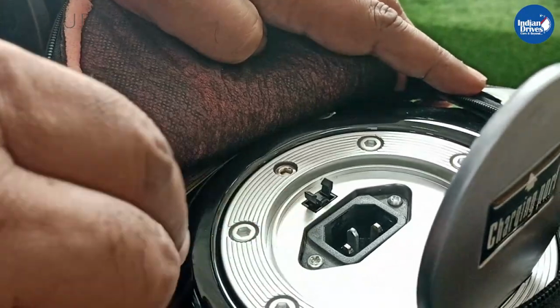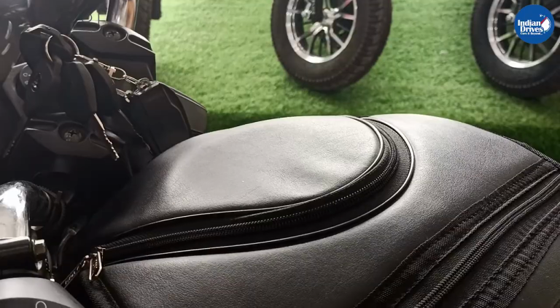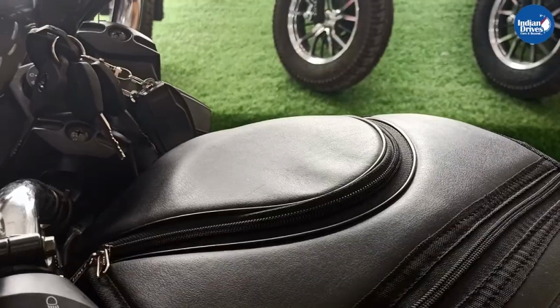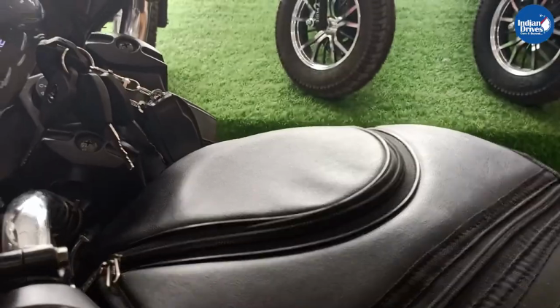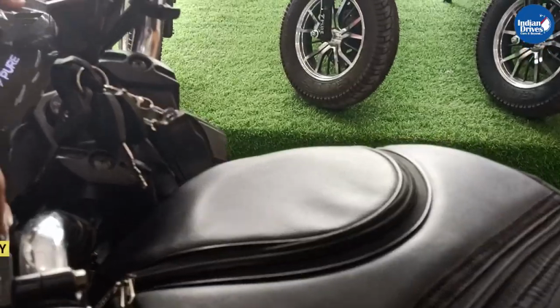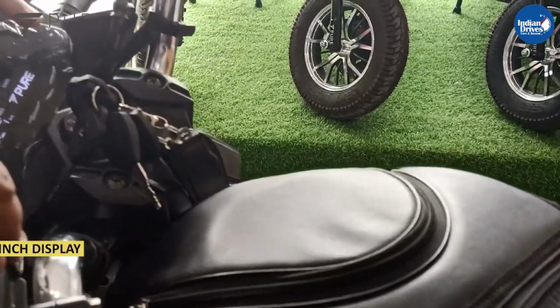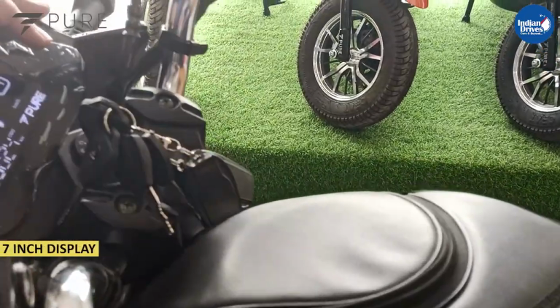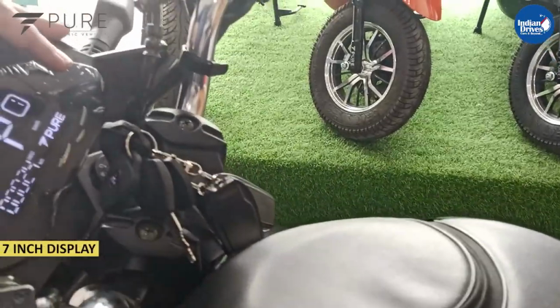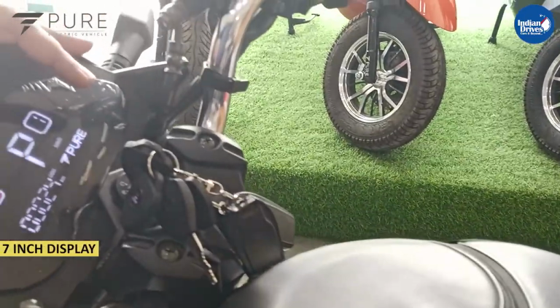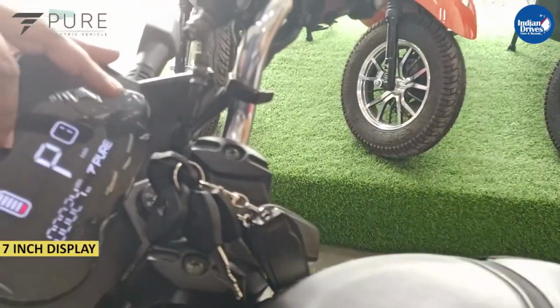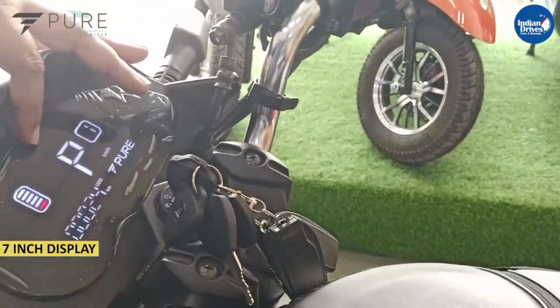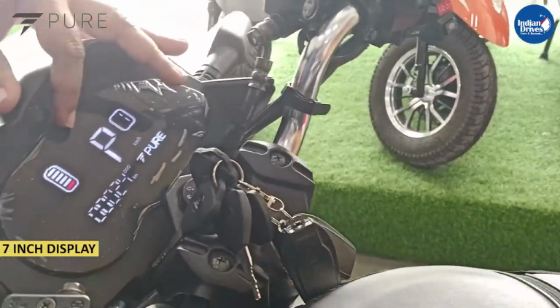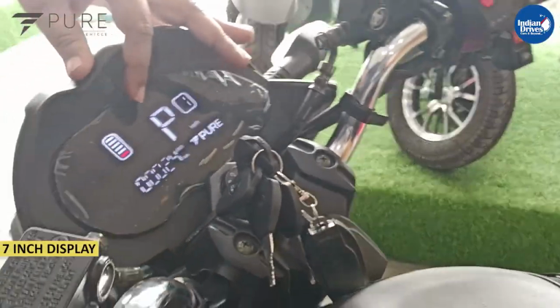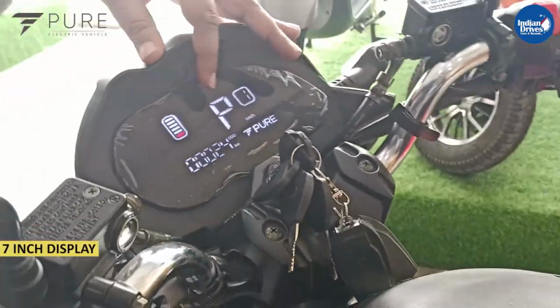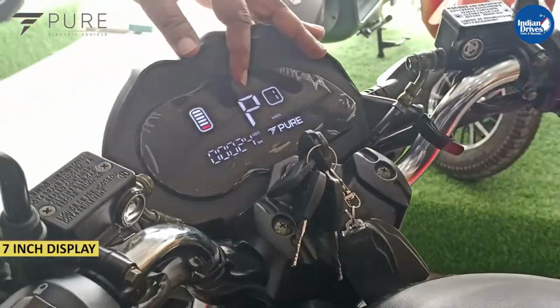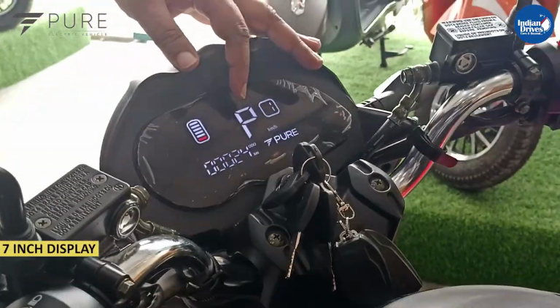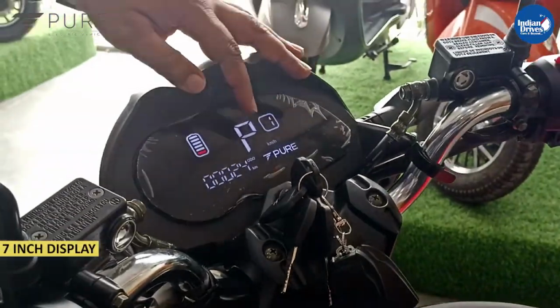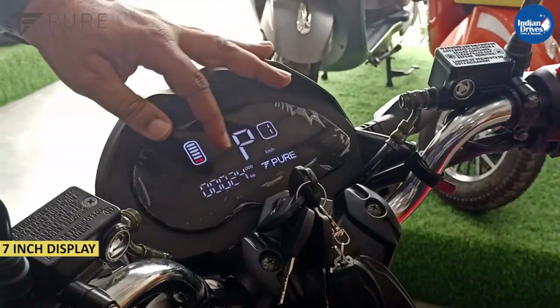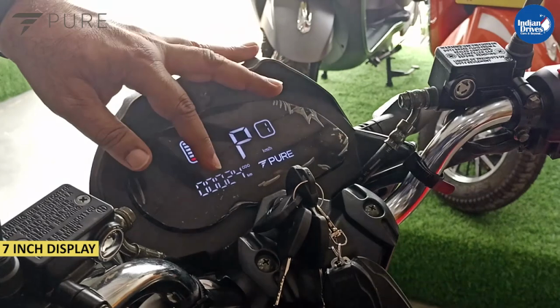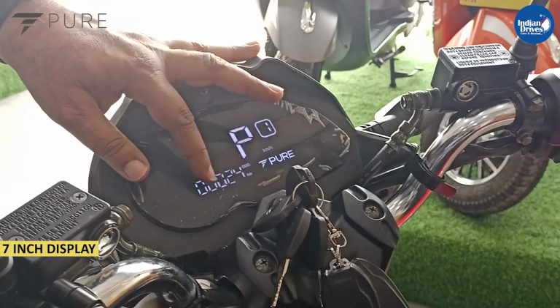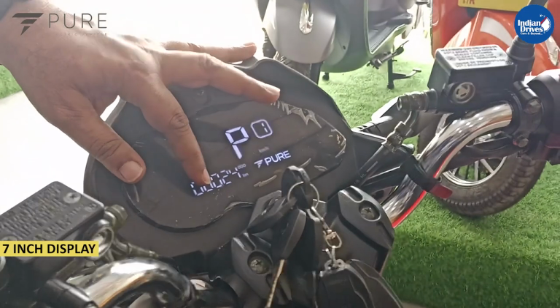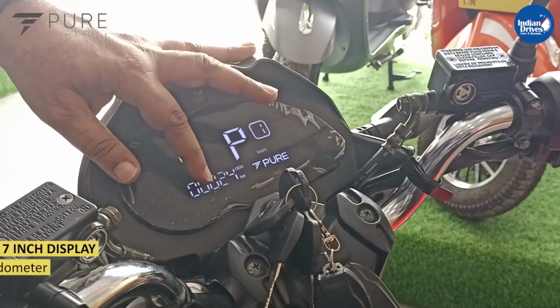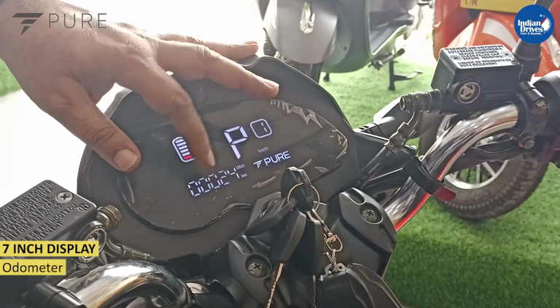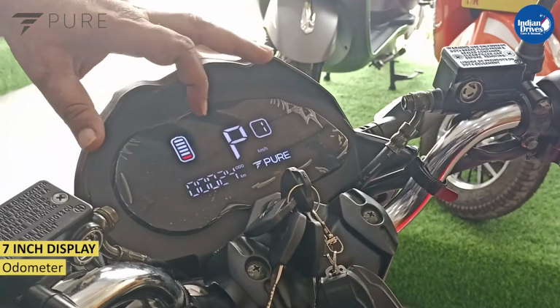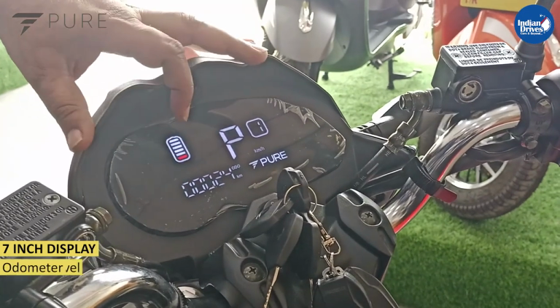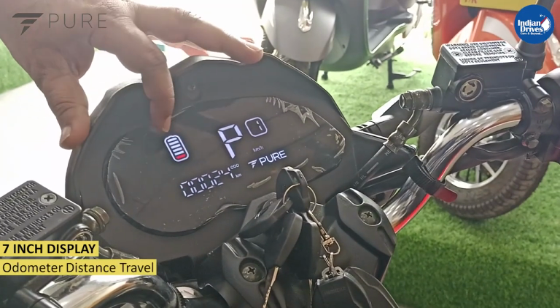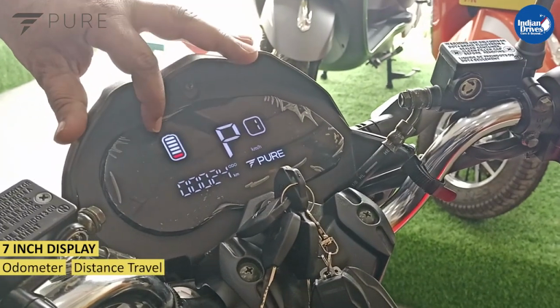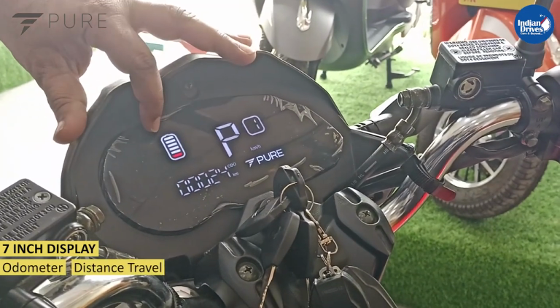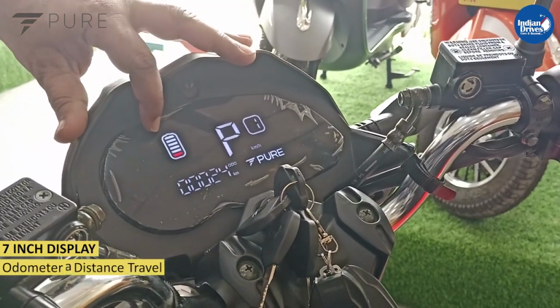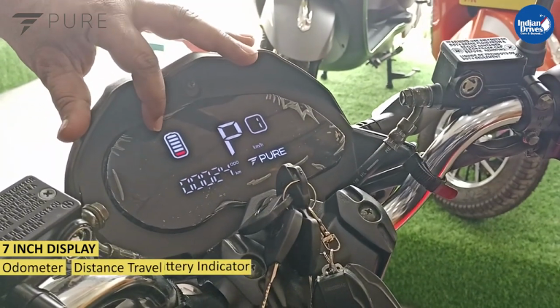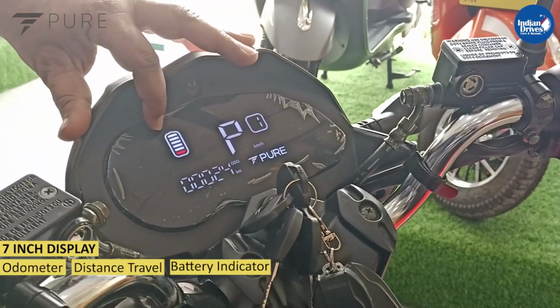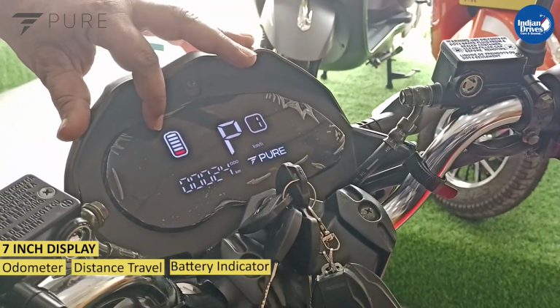There is a 7-inch display where you have the odometer, distance travelled, and the battery indicator.